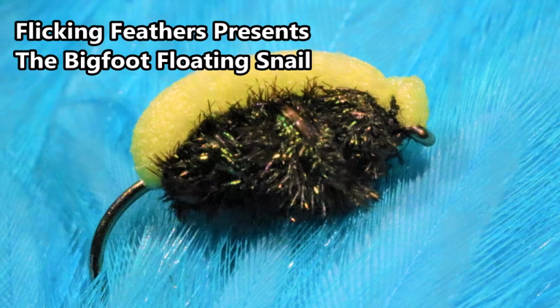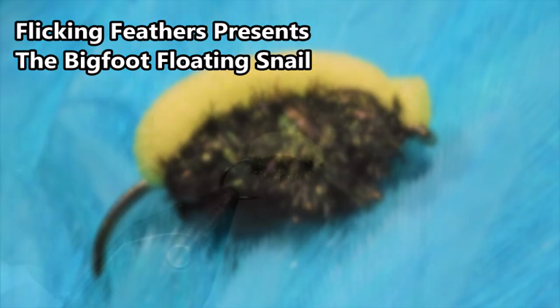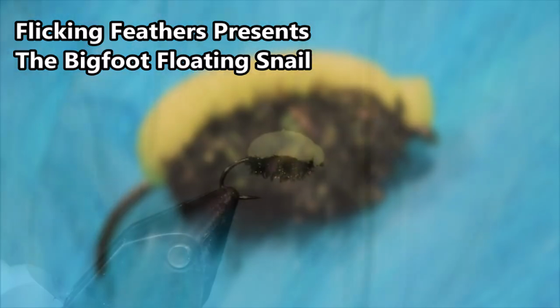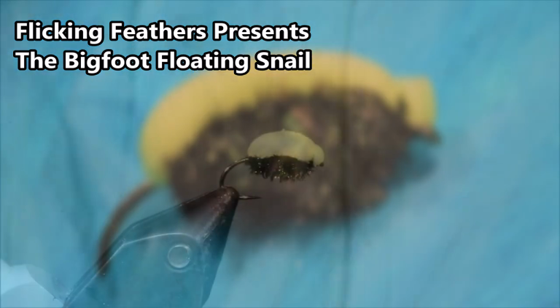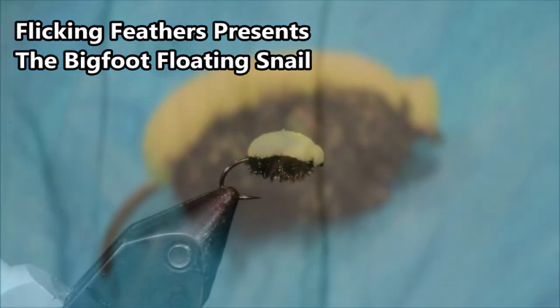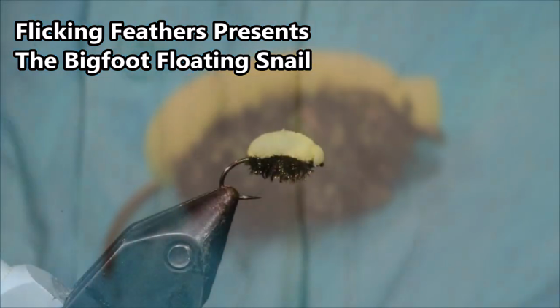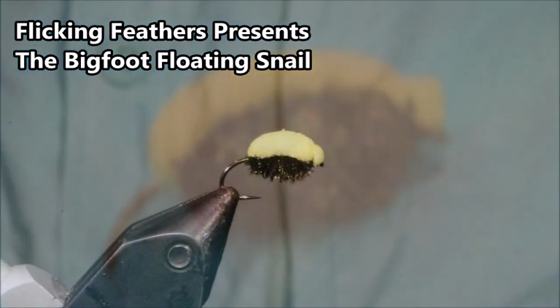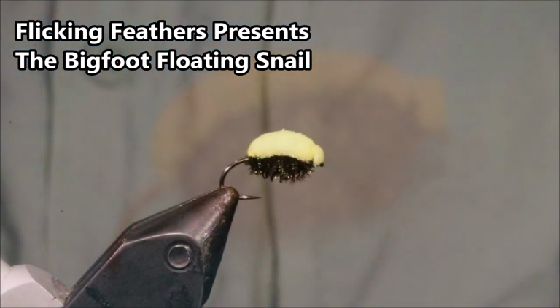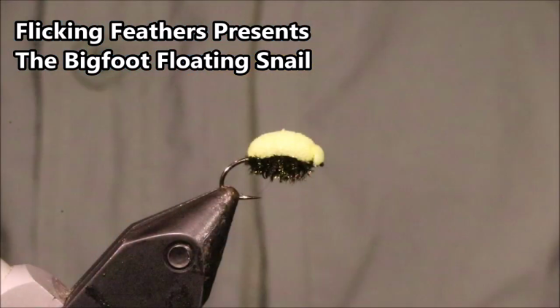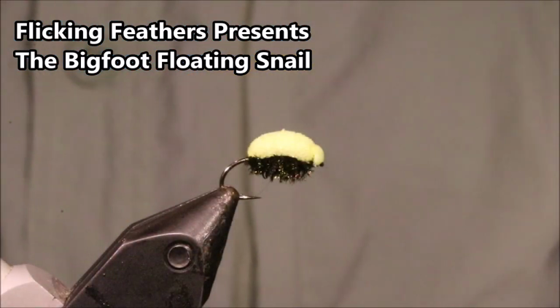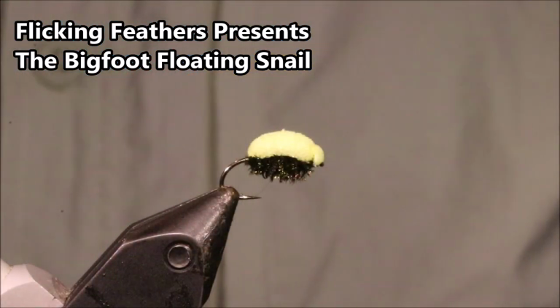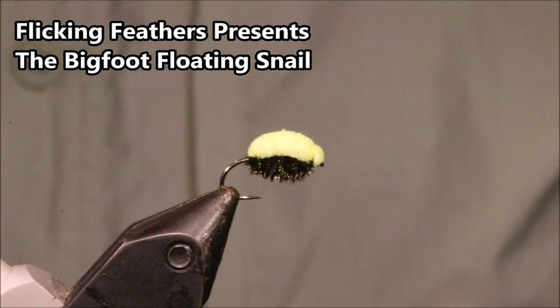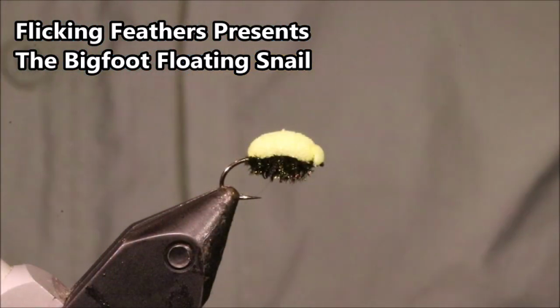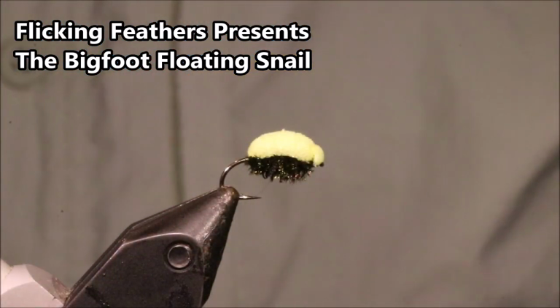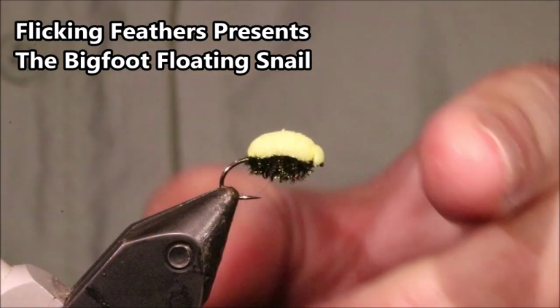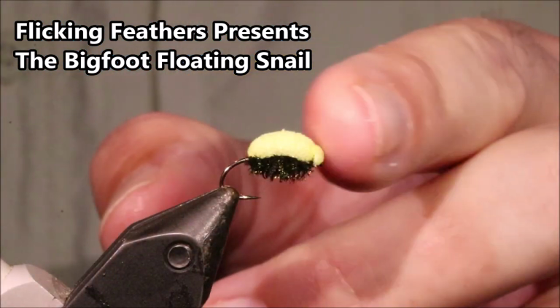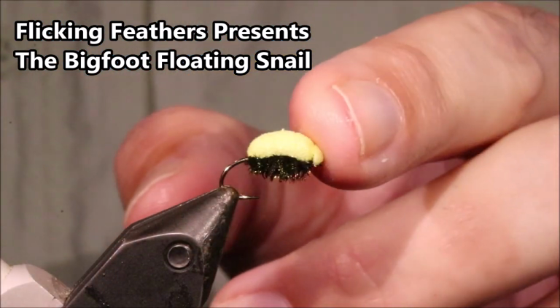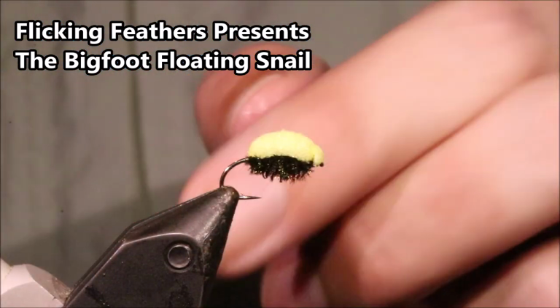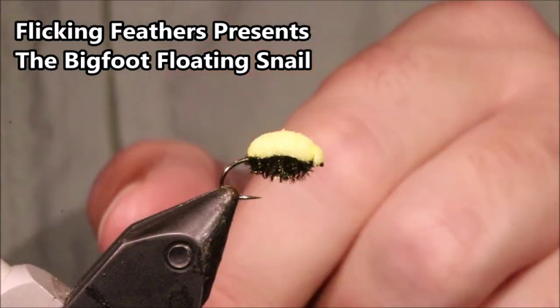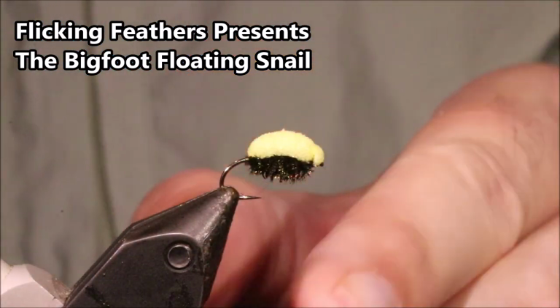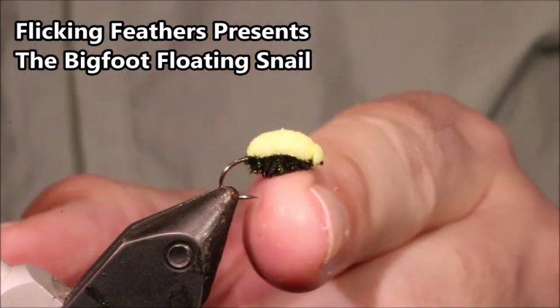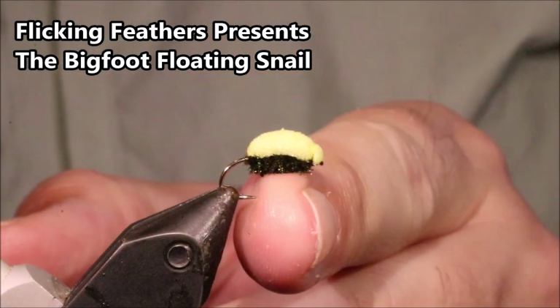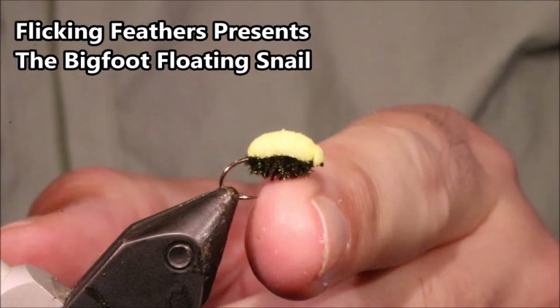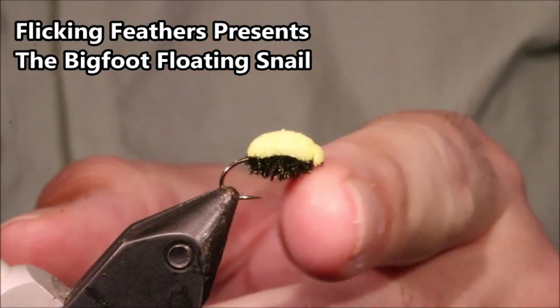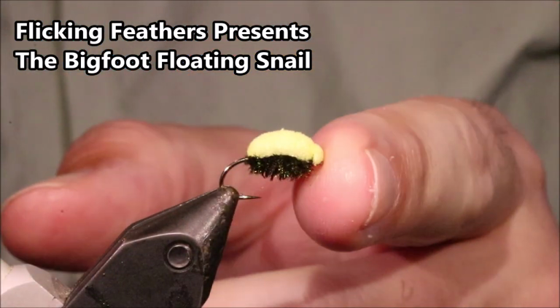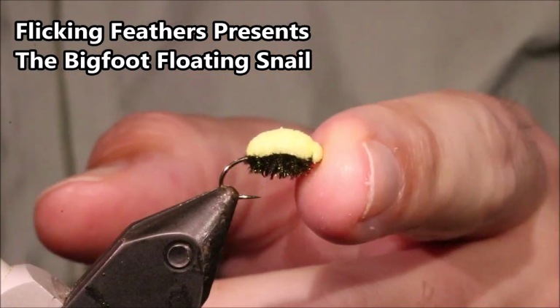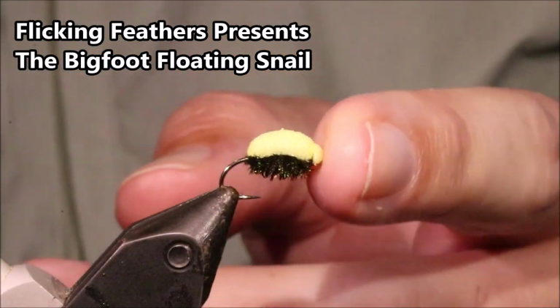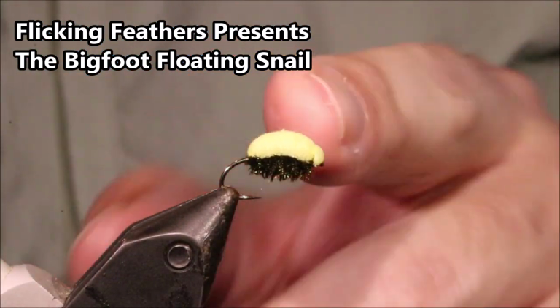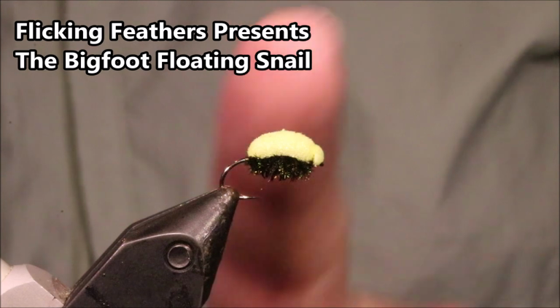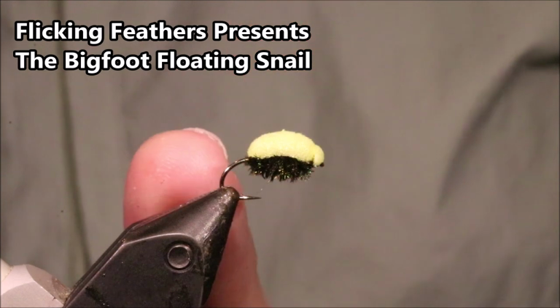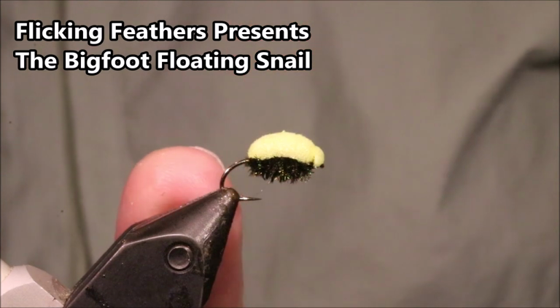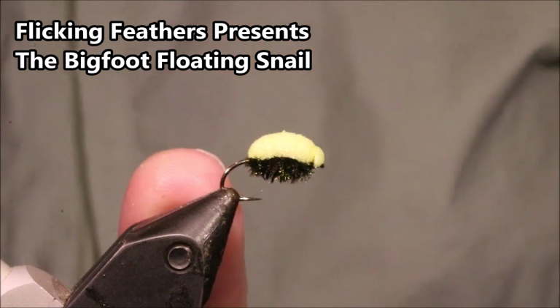Hi everybody, Martin at Flick and Feathers again today. I'm tying the Bigfoot, it's a floating snail pattern.